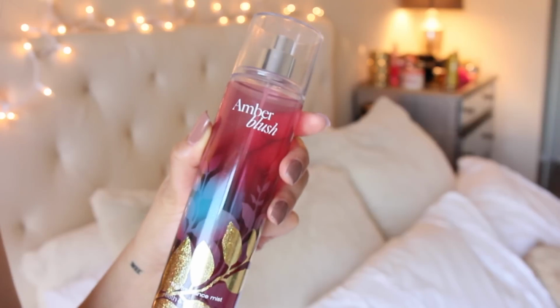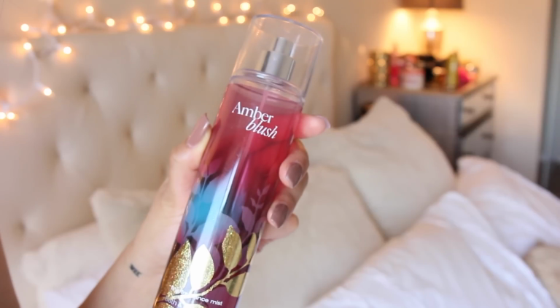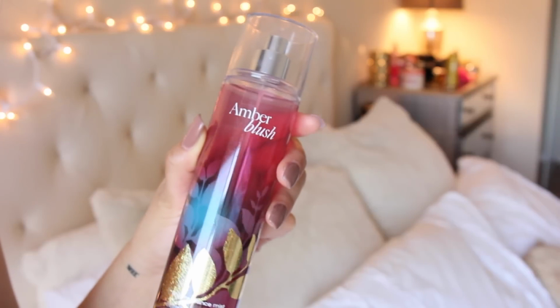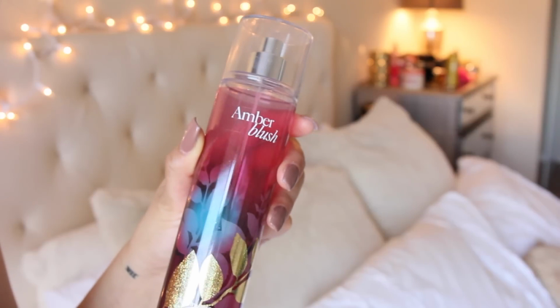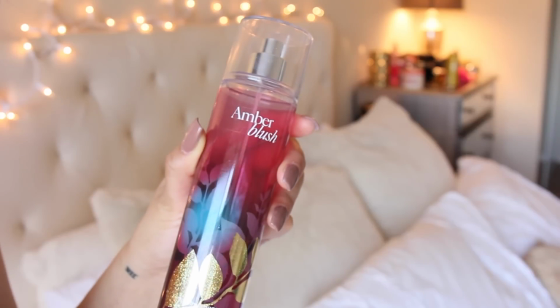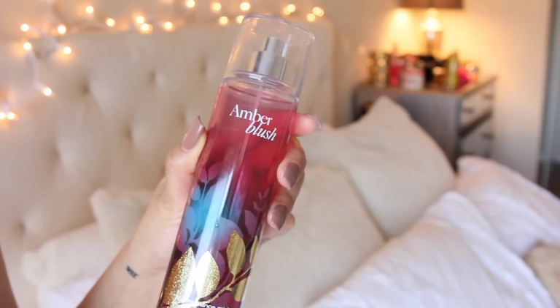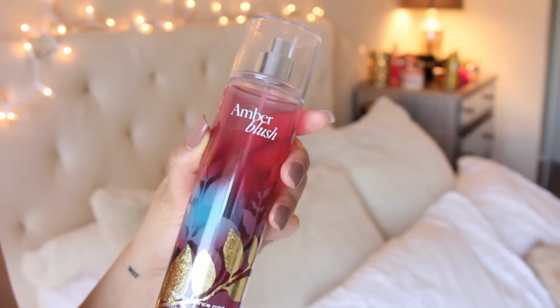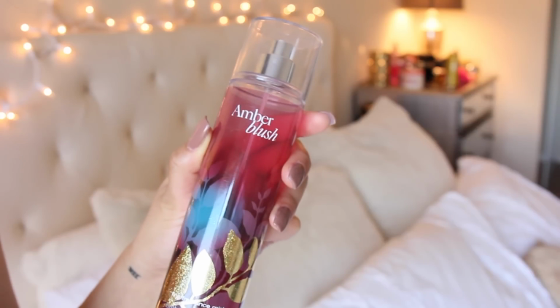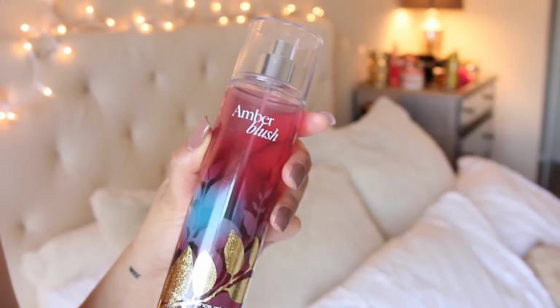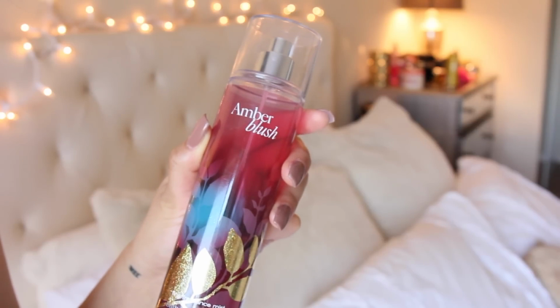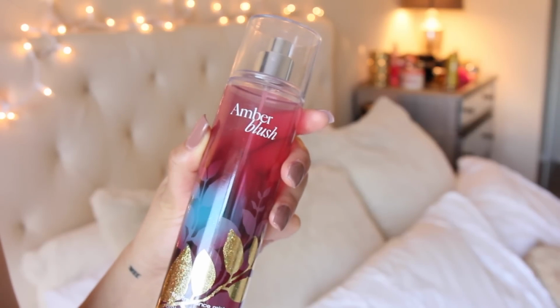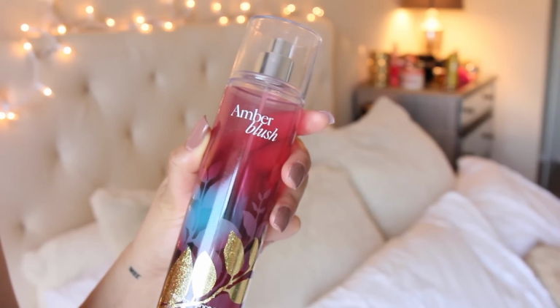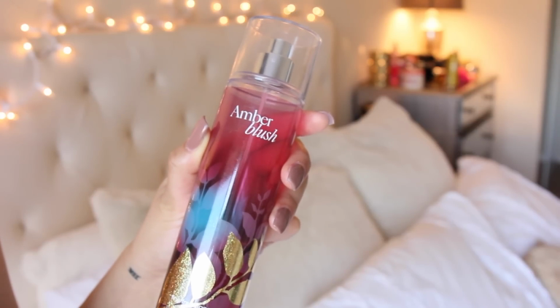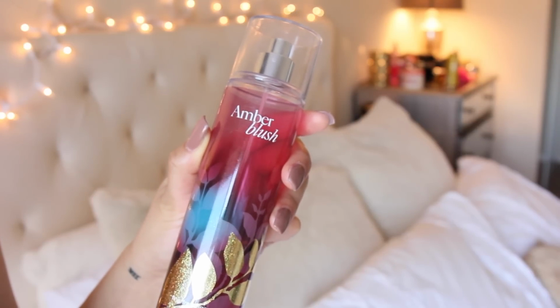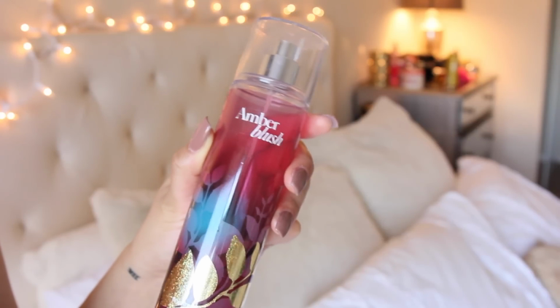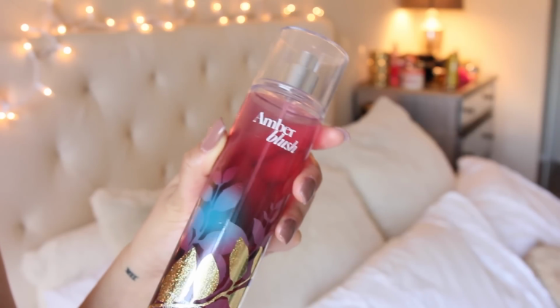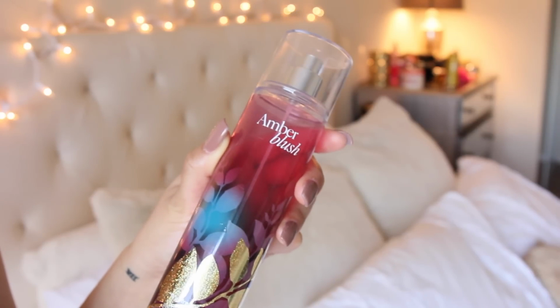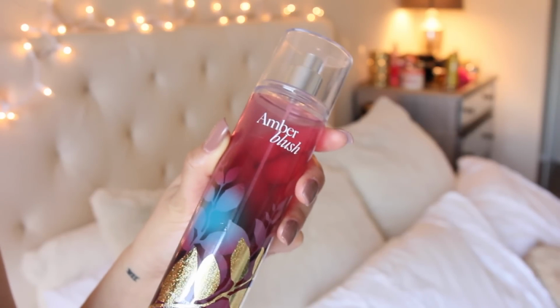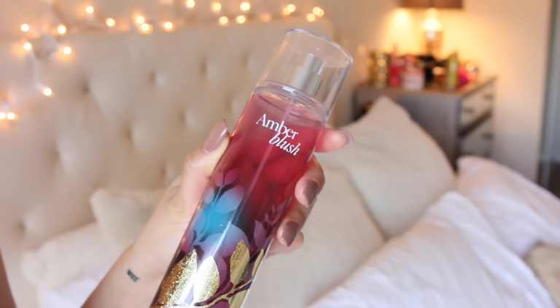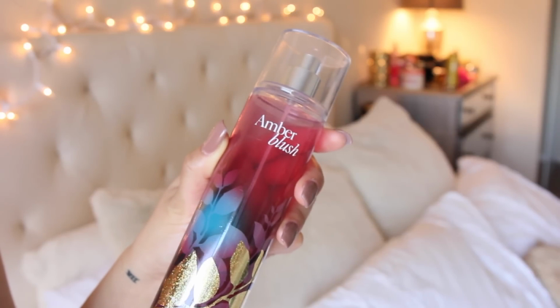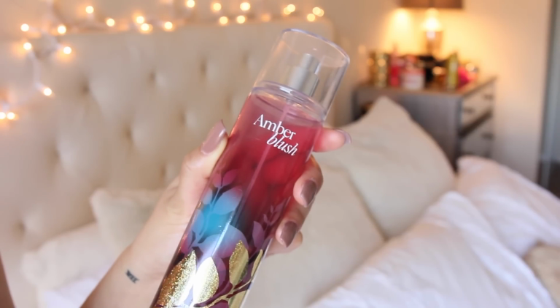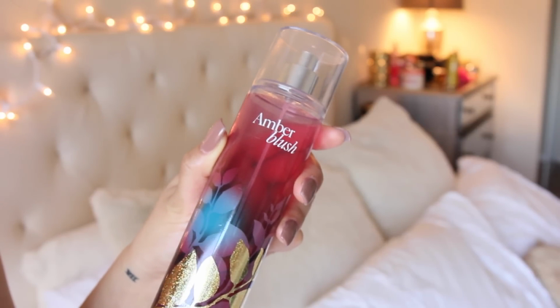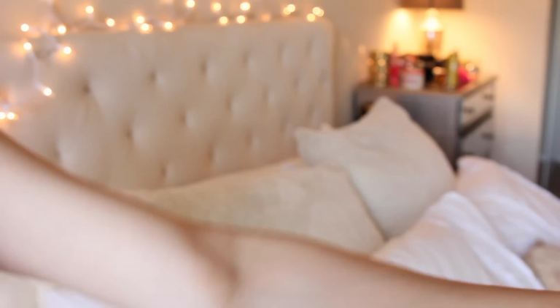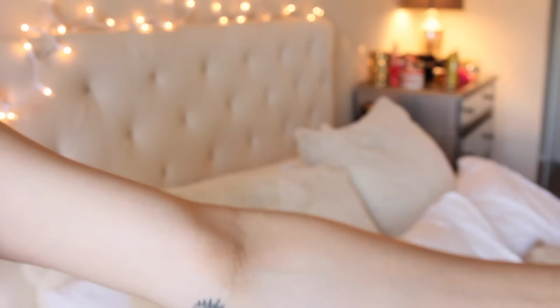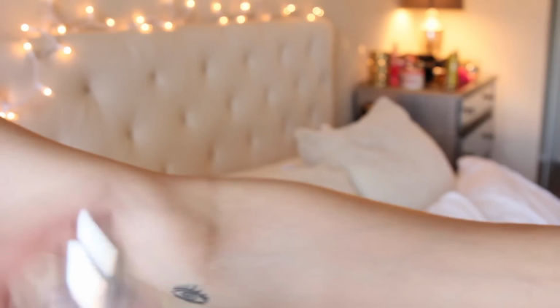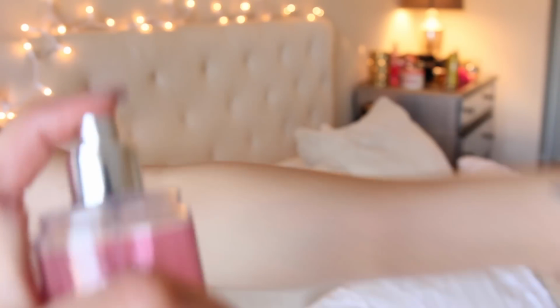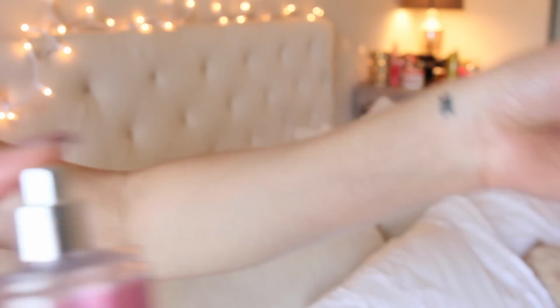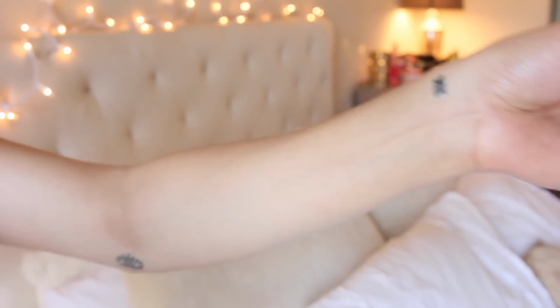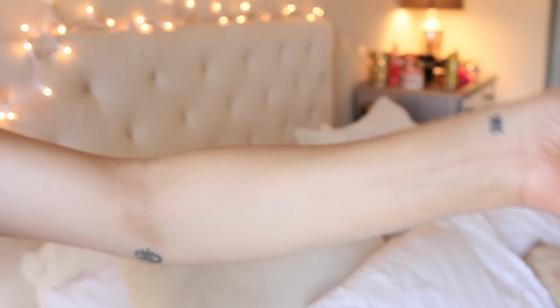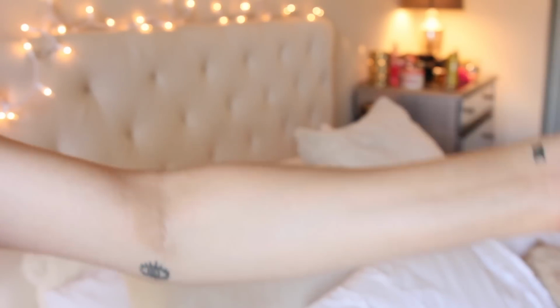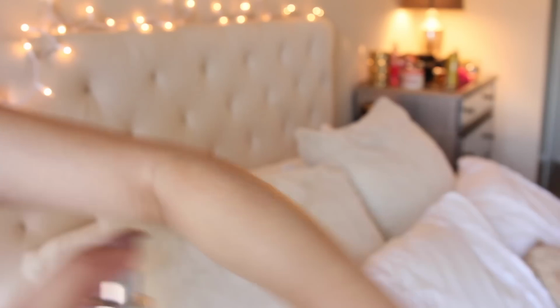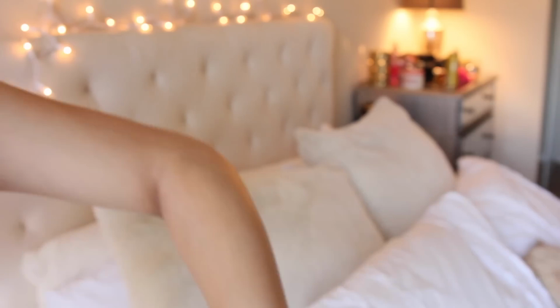I'm a fragrance girl, so I have to go to bed smelling good, and Amber Blush by Bath and Body Works is my favorite.